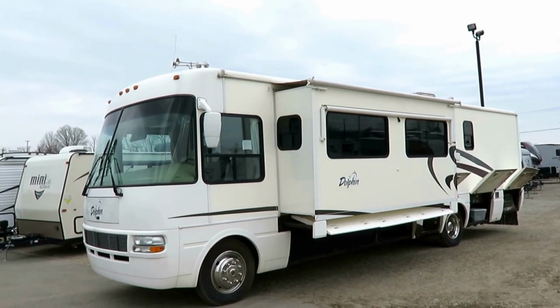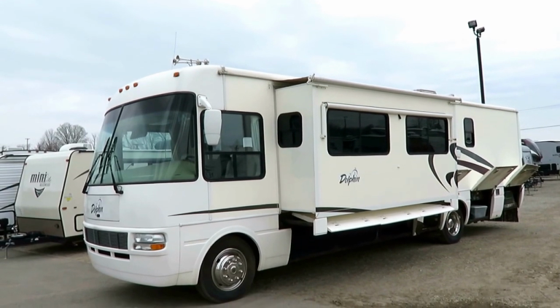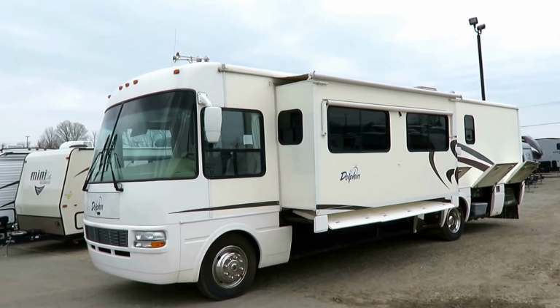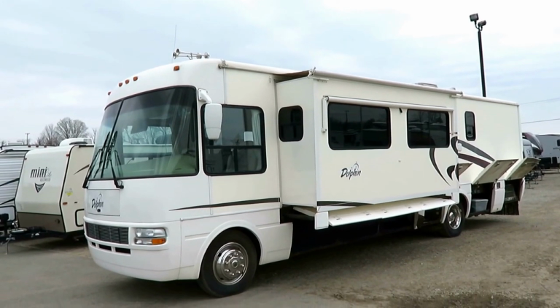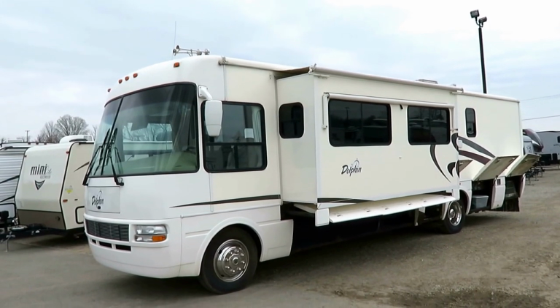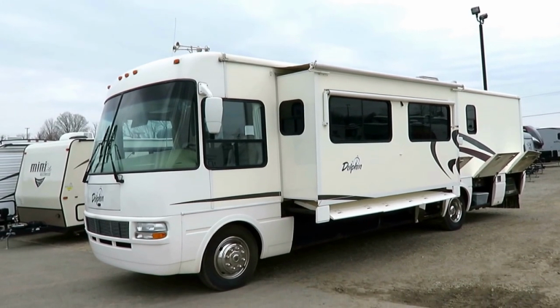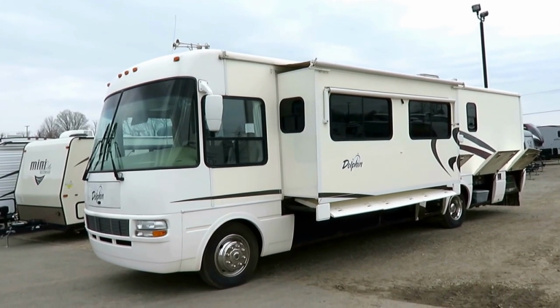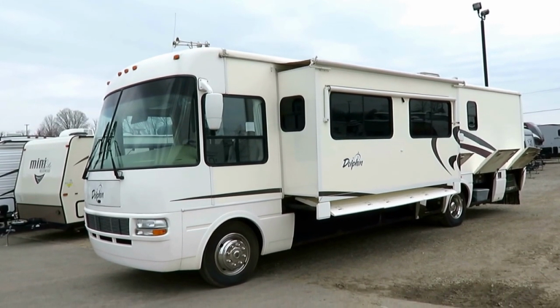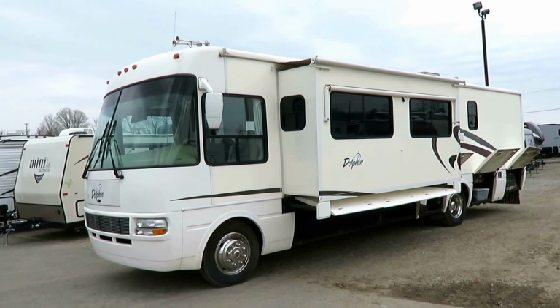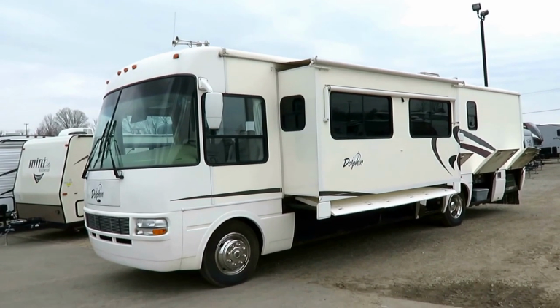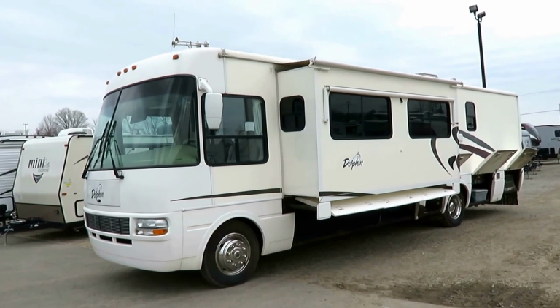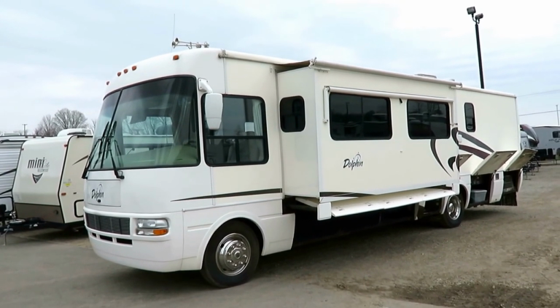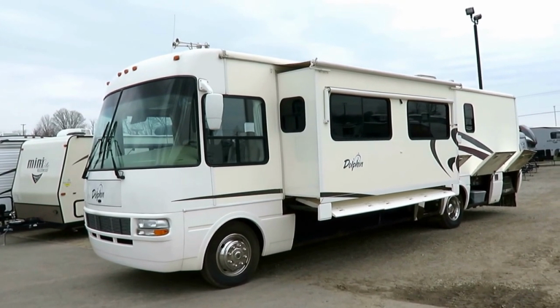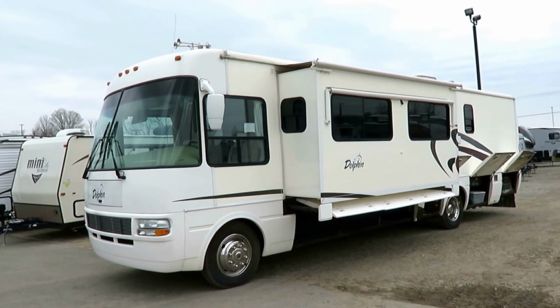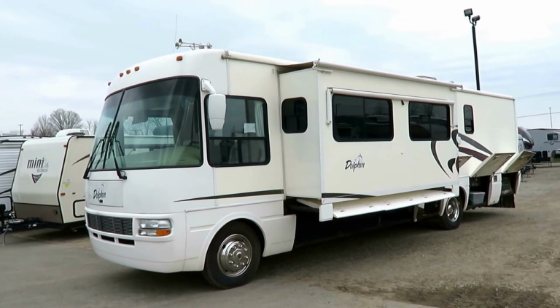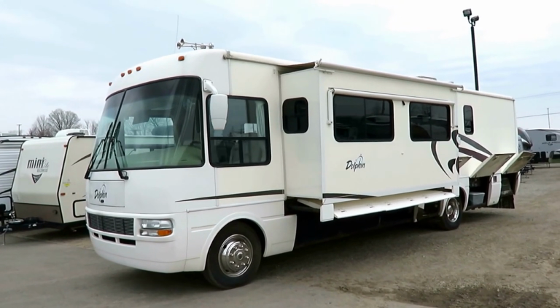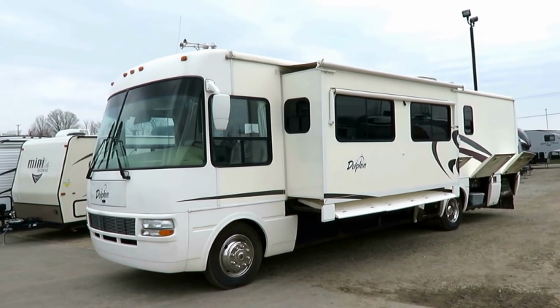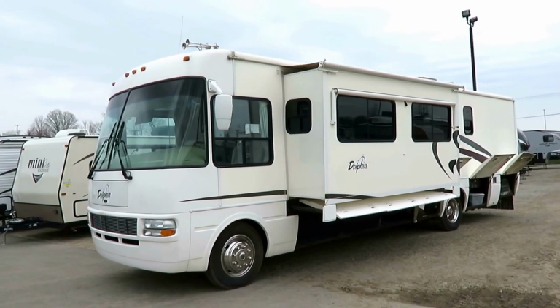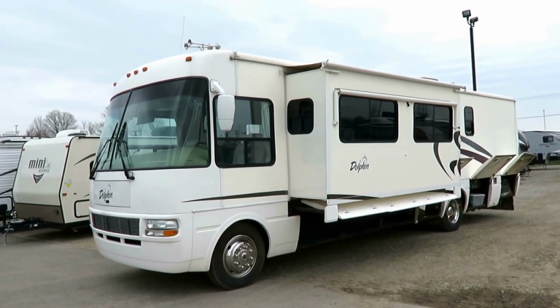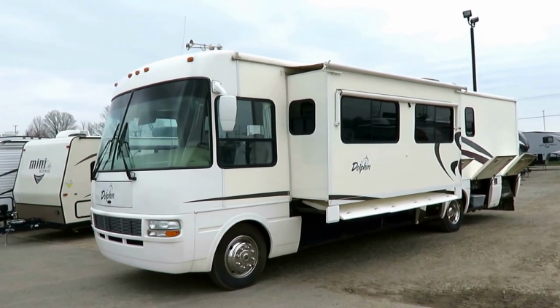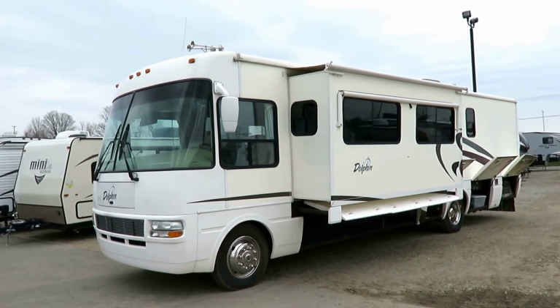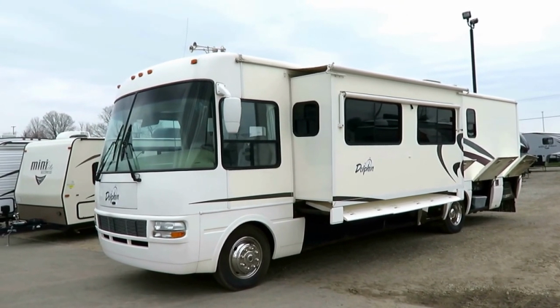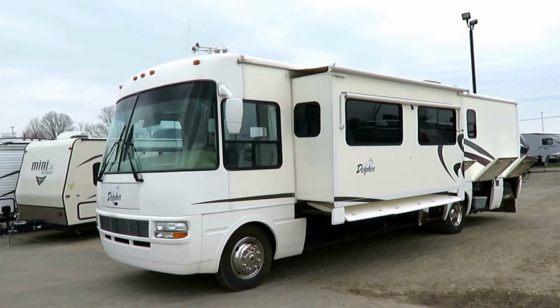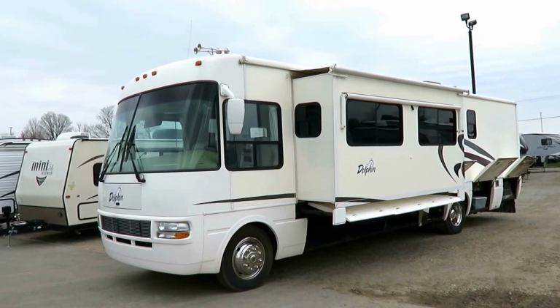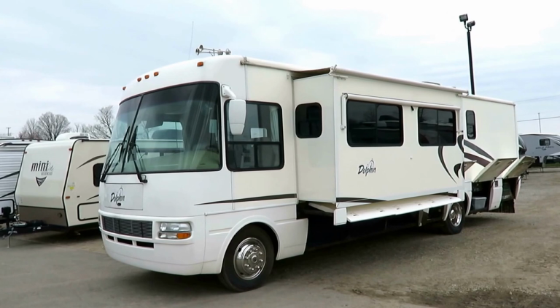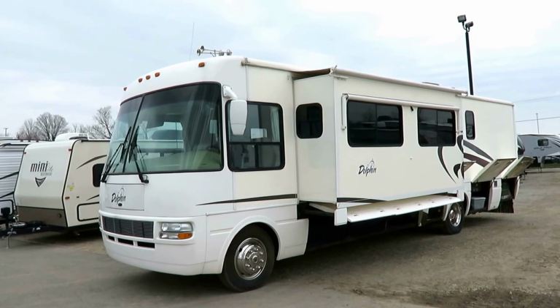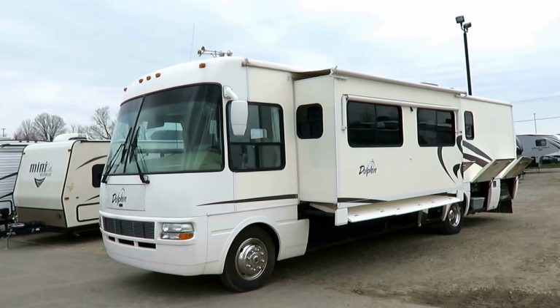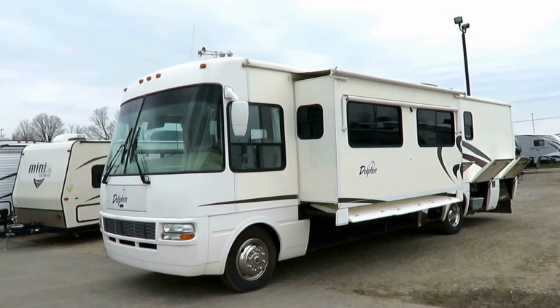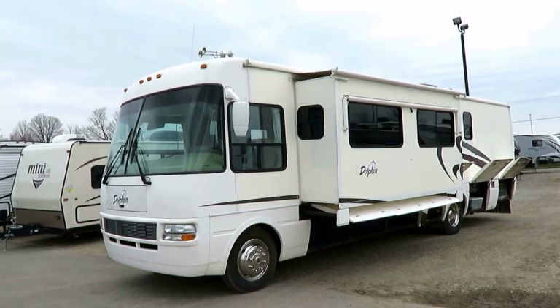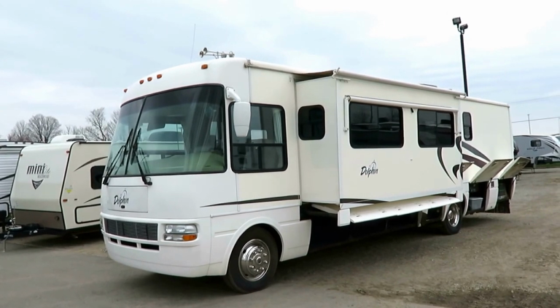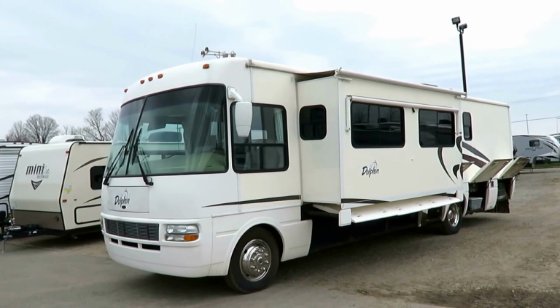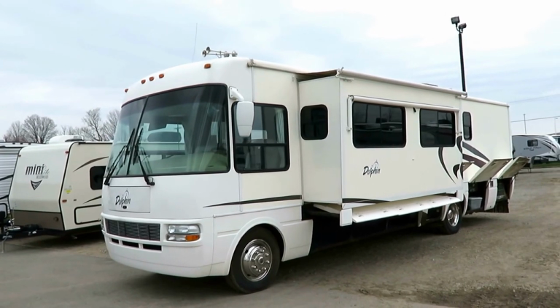We did a full peel and seal on this thing in either 2014 or 2015. We were actually the servicing dealer of this RV for the last few years, so we're very familiar with how well it has been maintained.